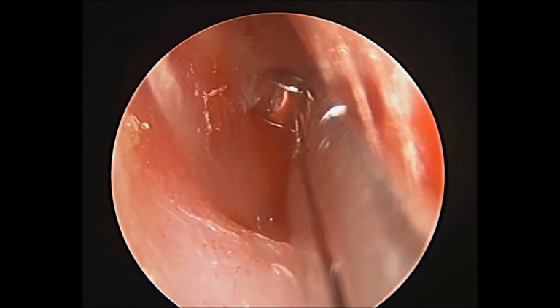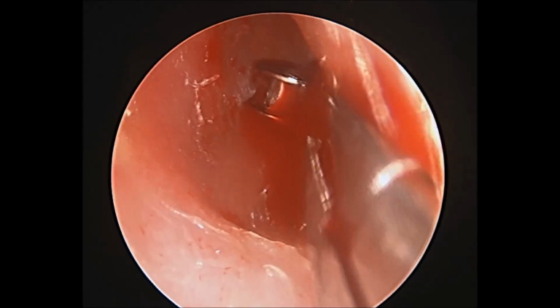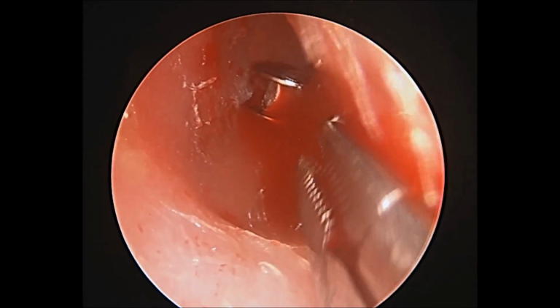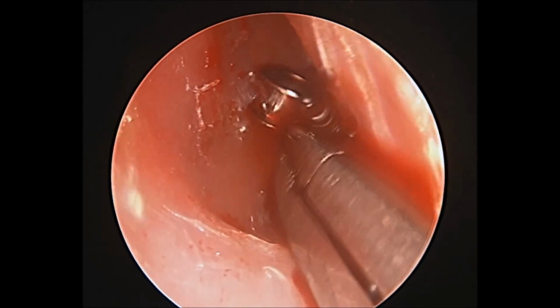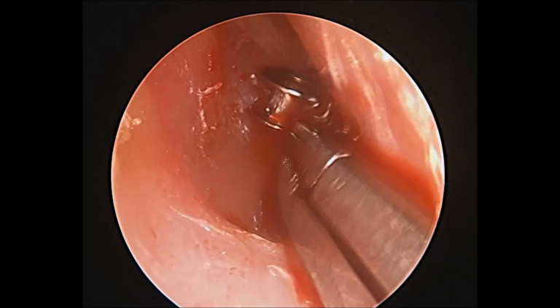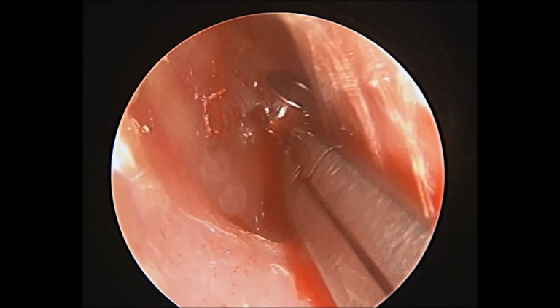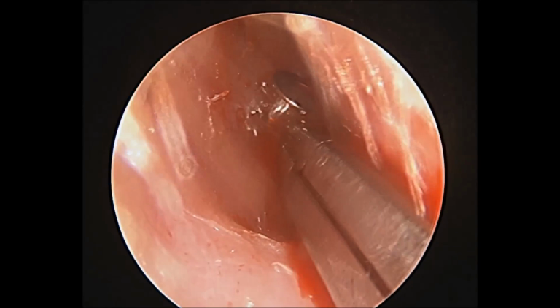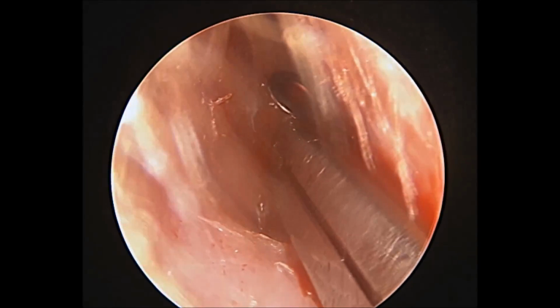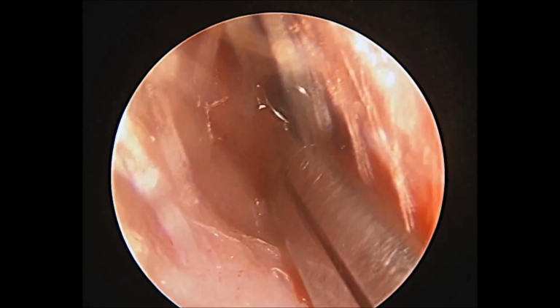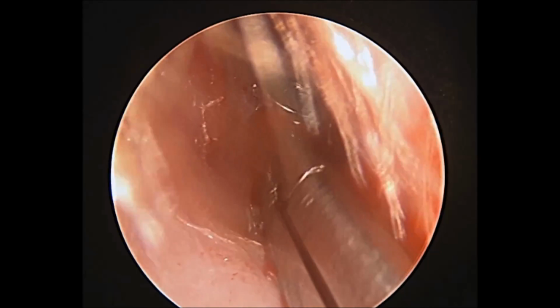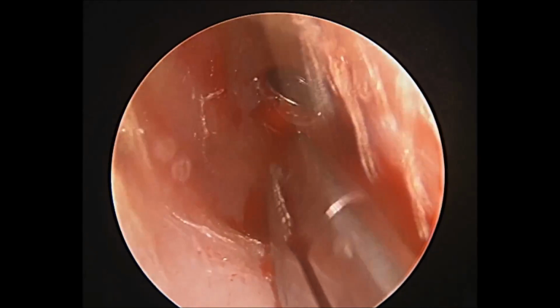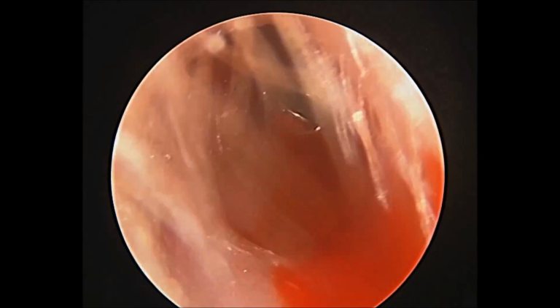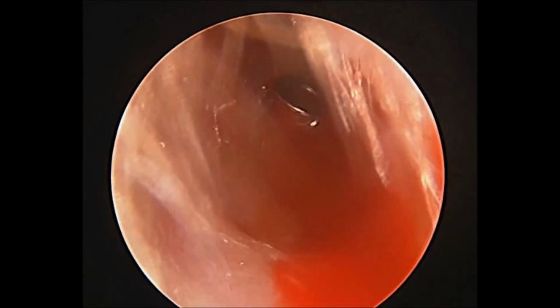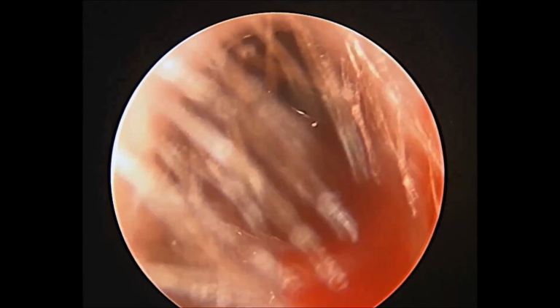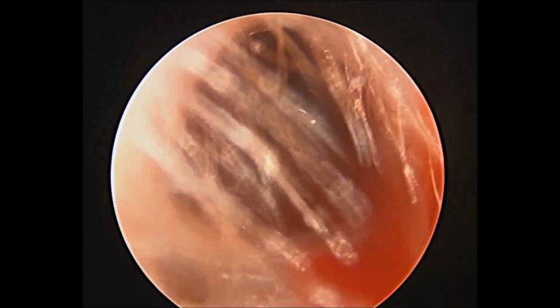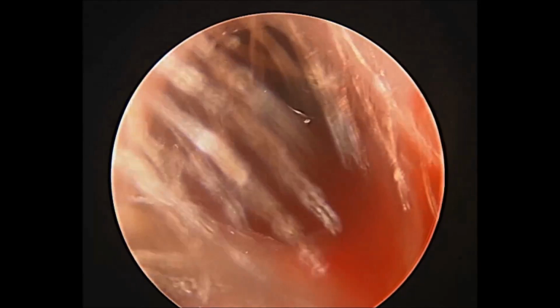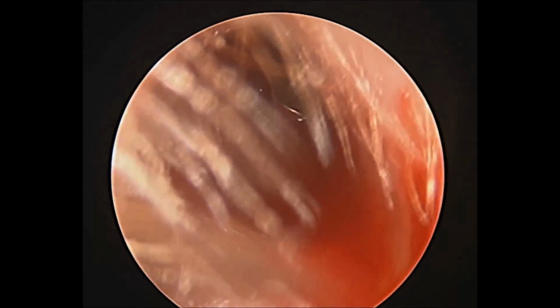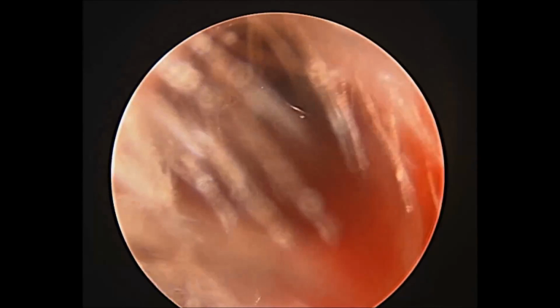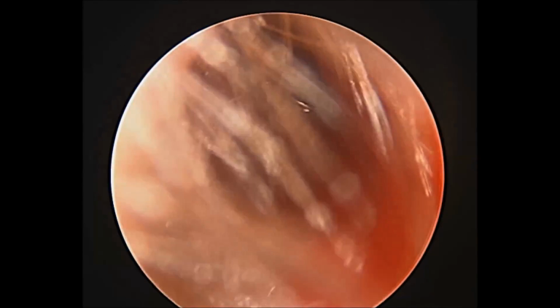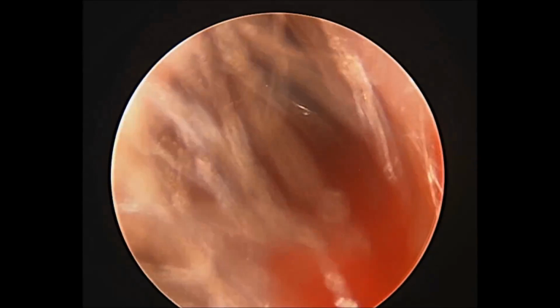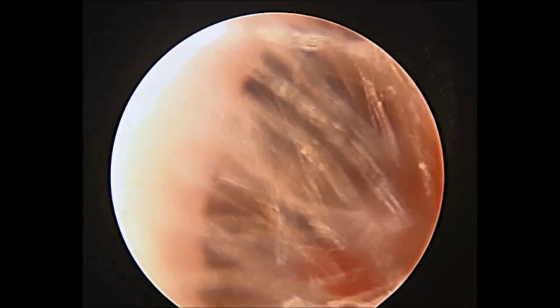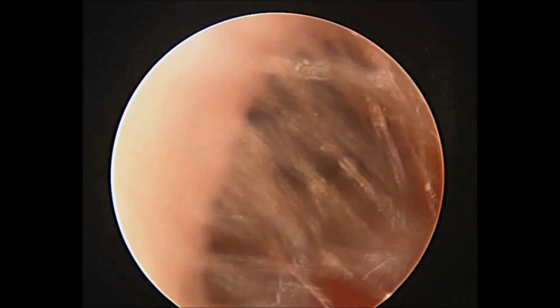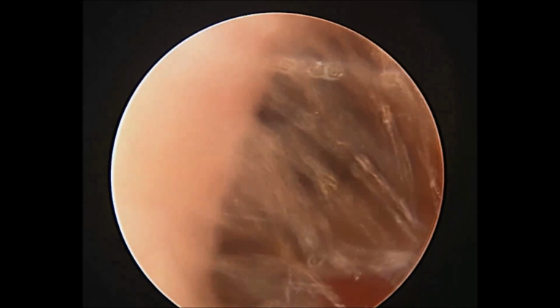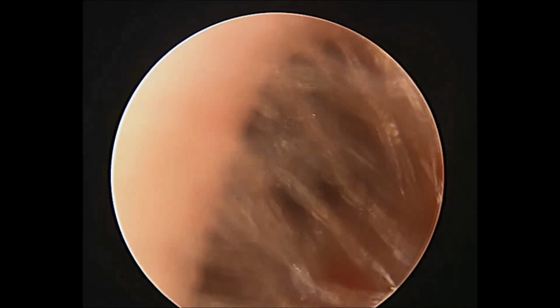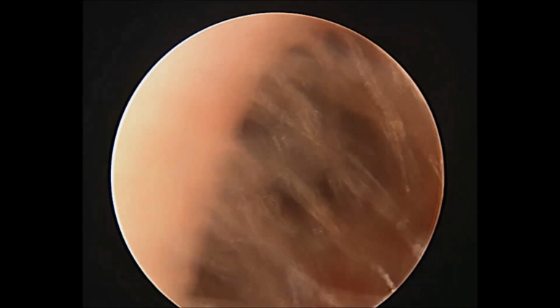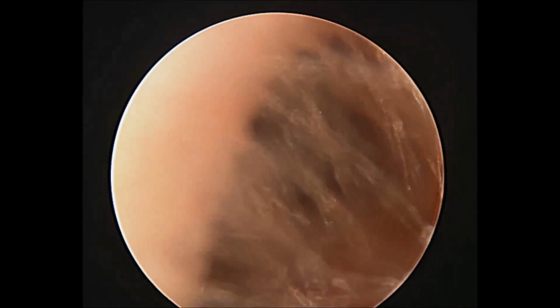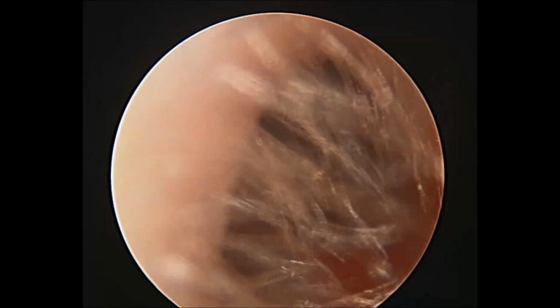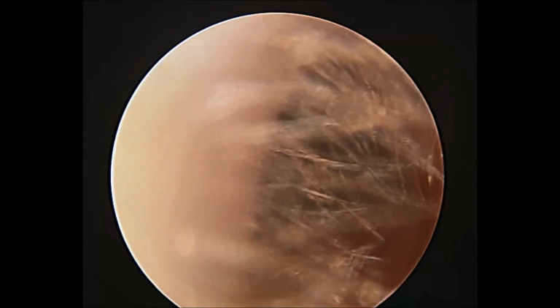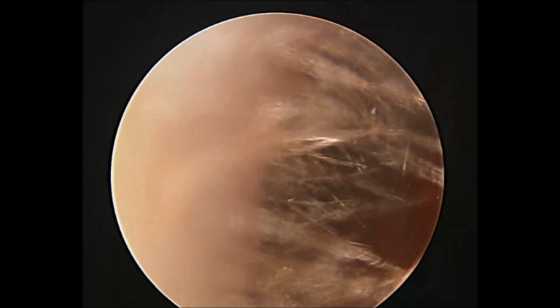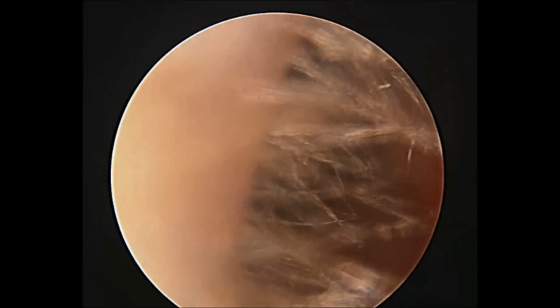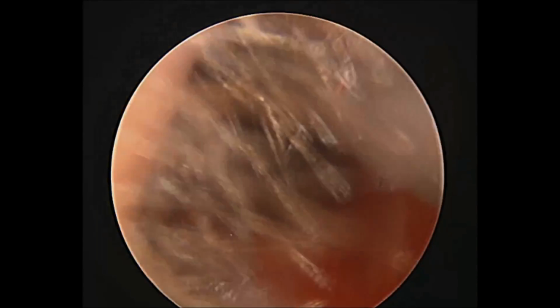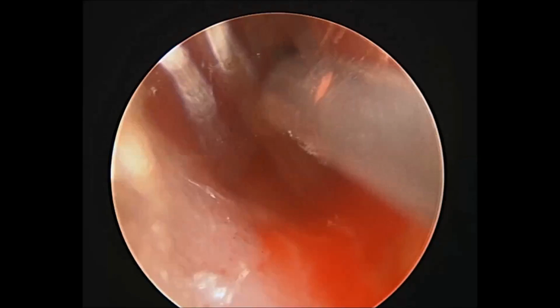You are now observing the insertion of the grommet or ventilation tube.